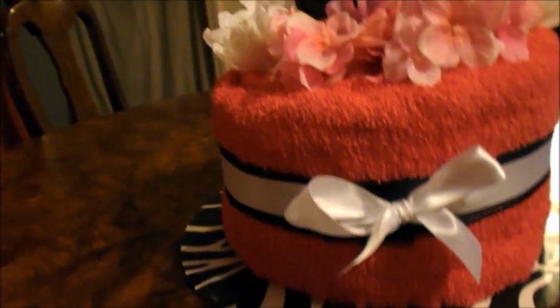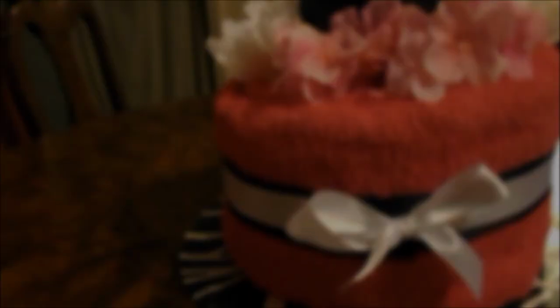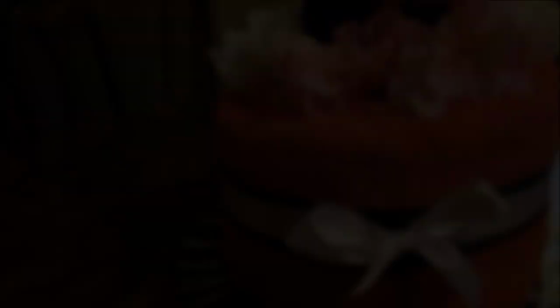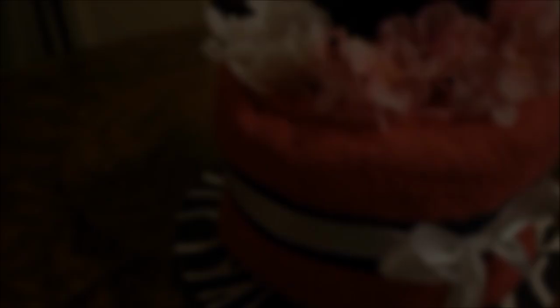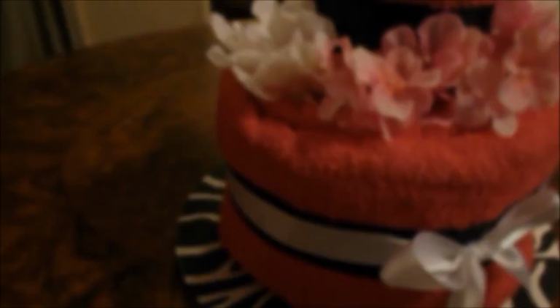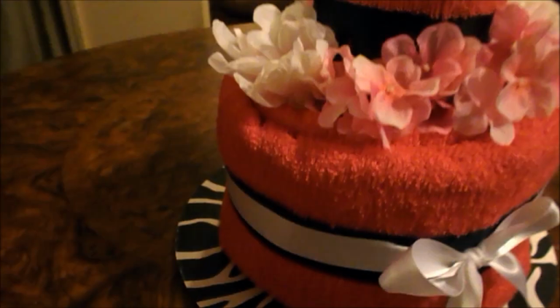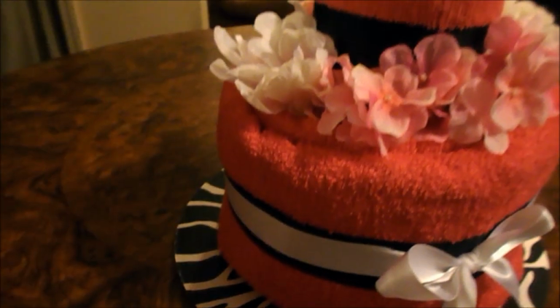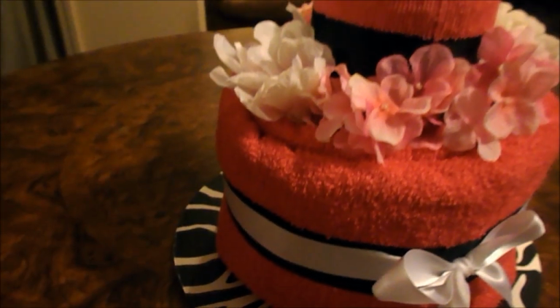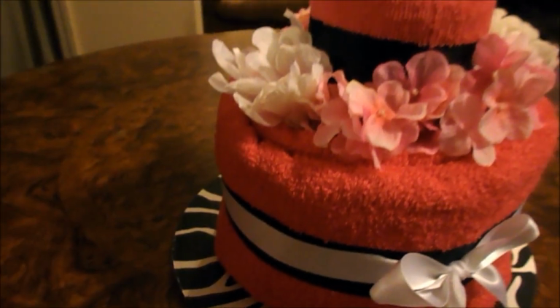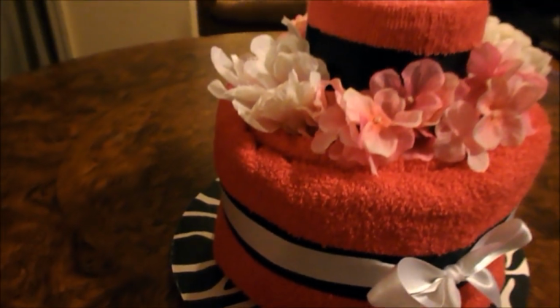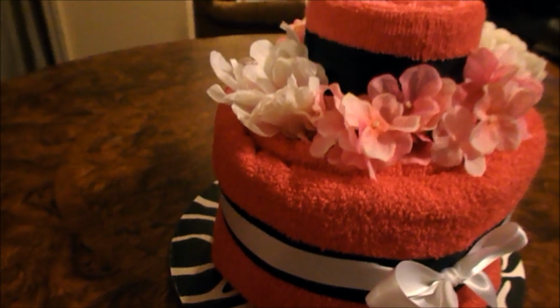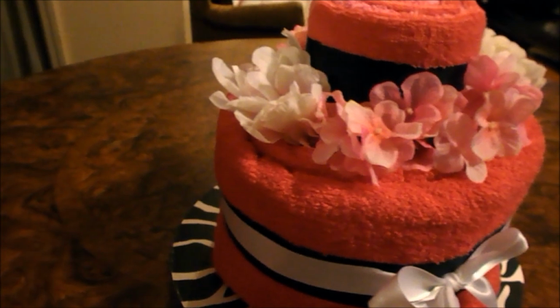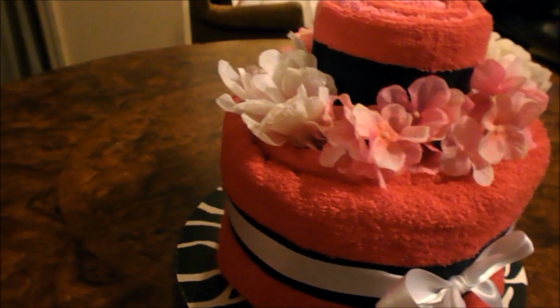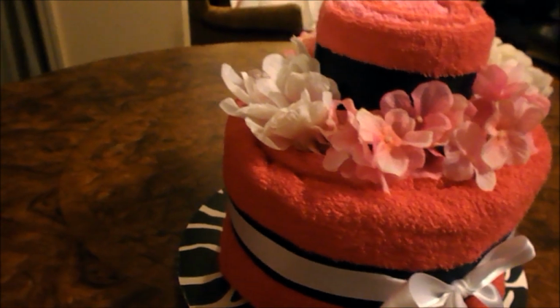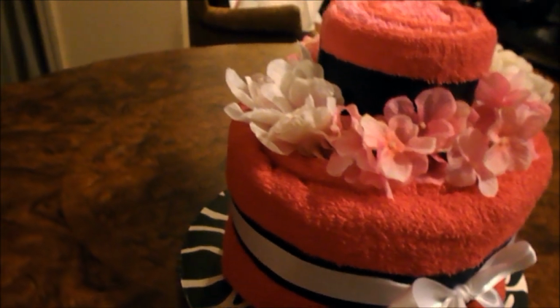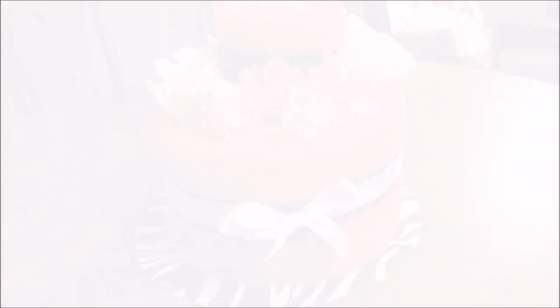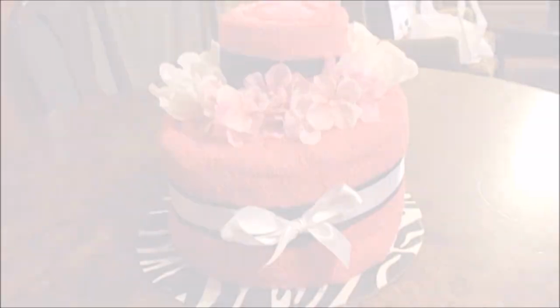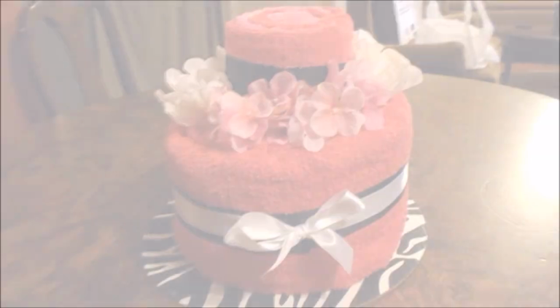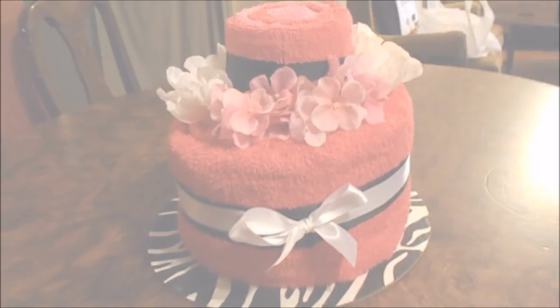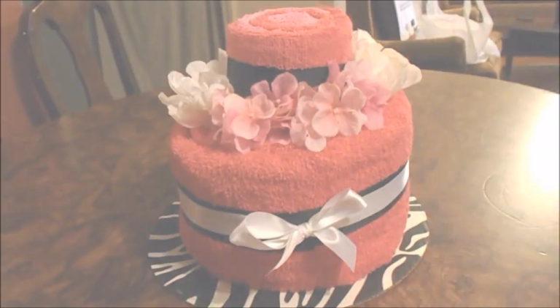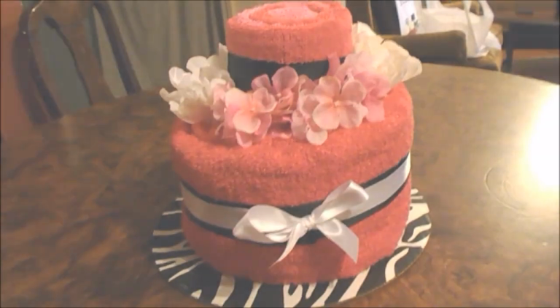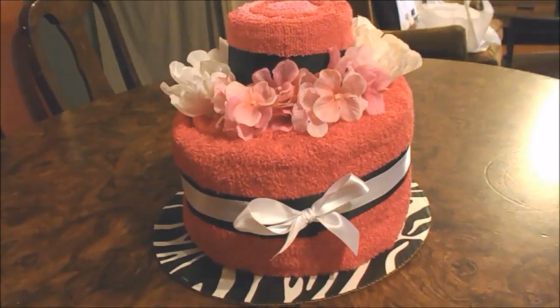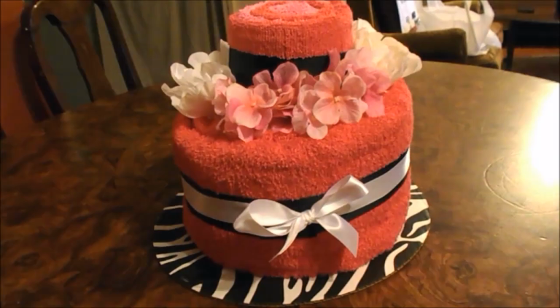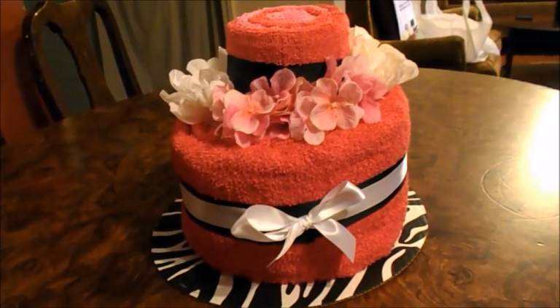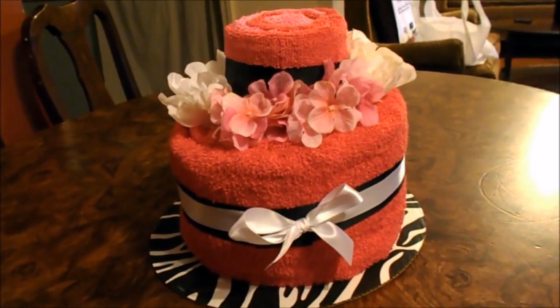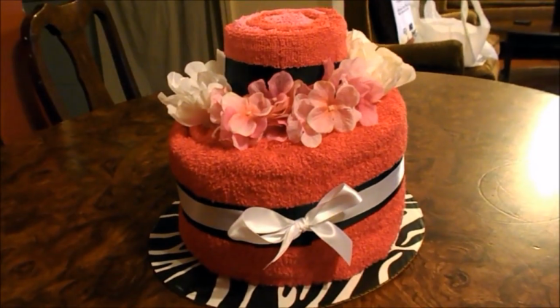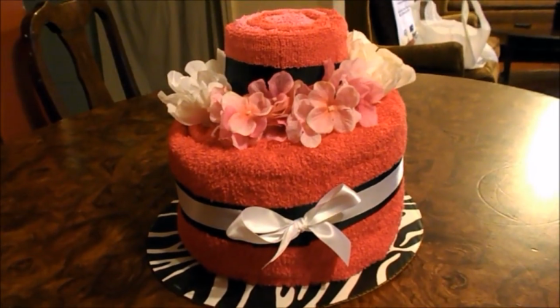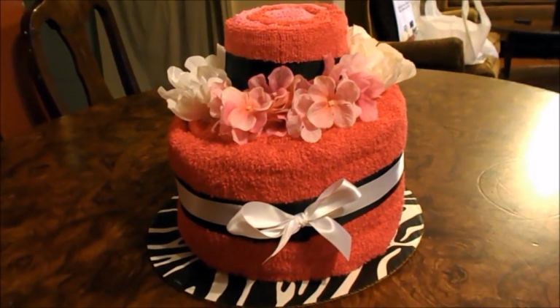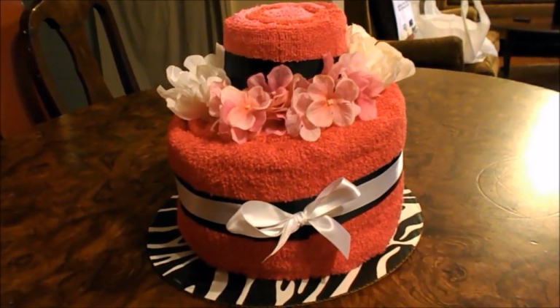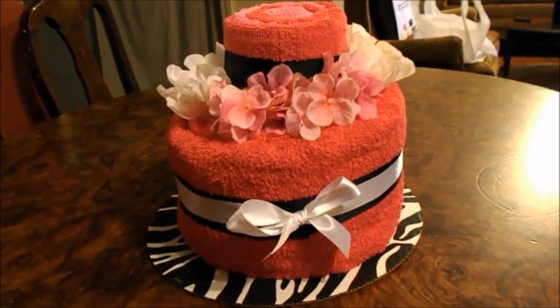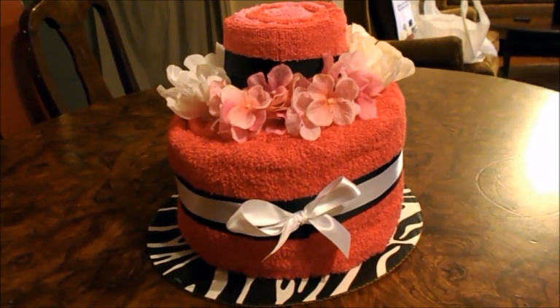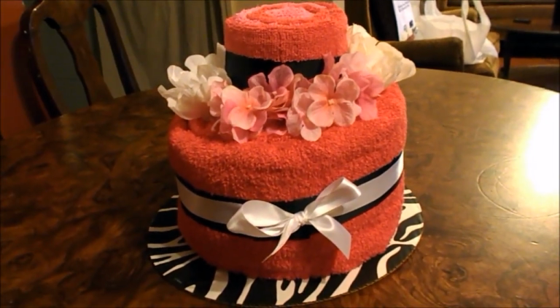Hello everyone! If you want to know how I made this quick and easy towel cake, please keep watching.